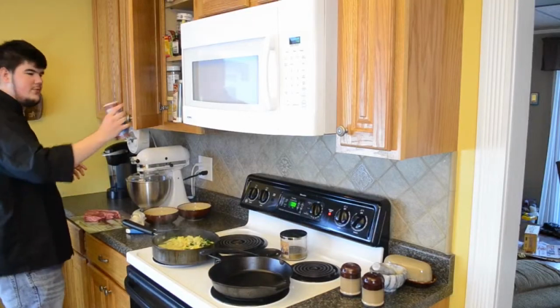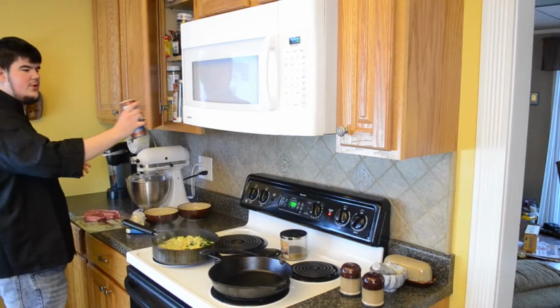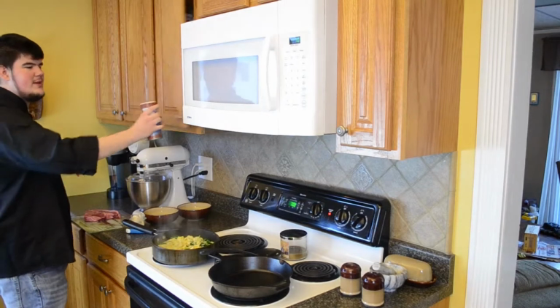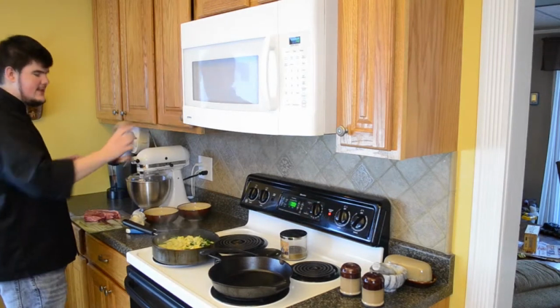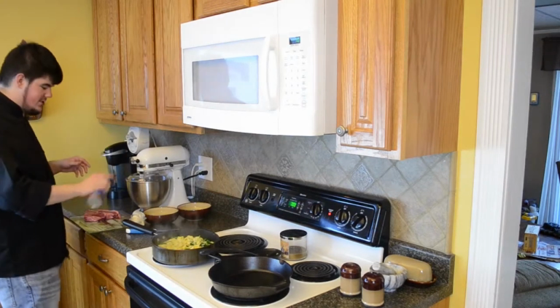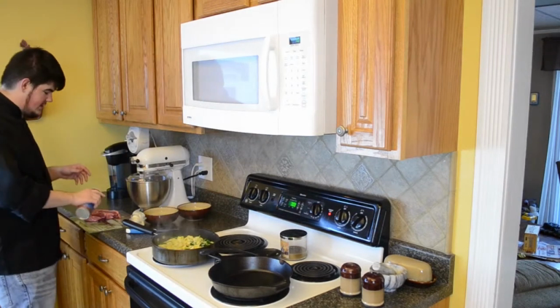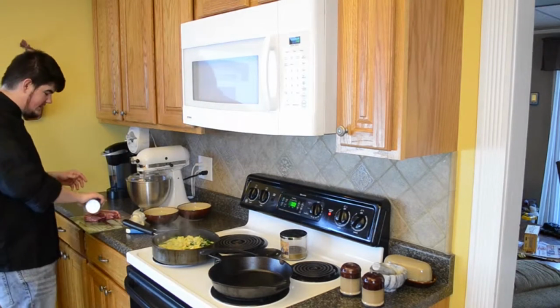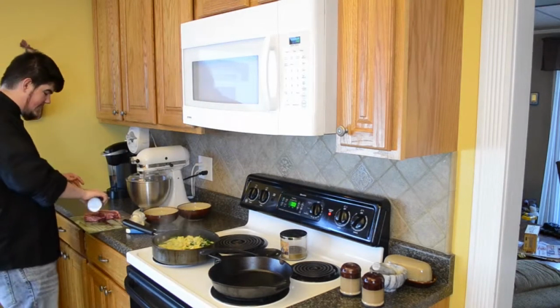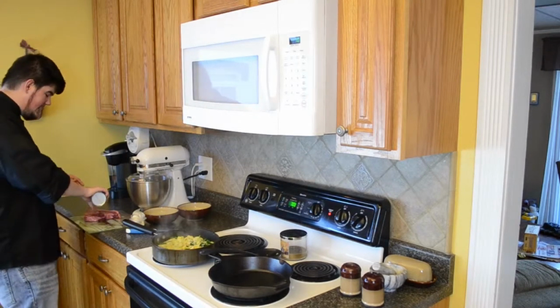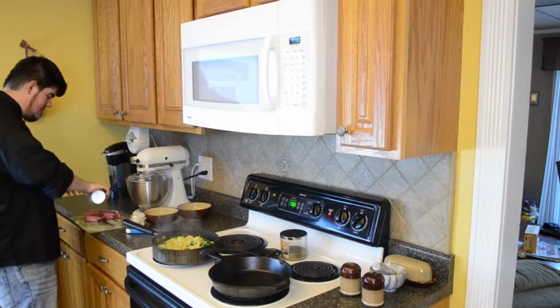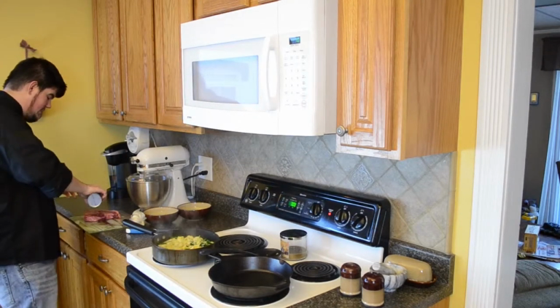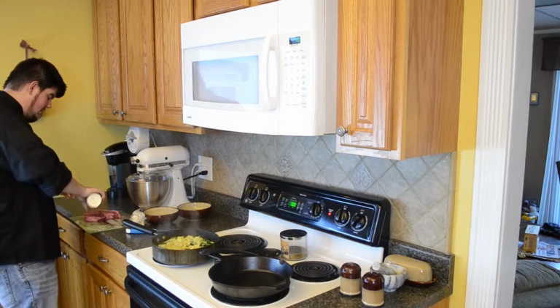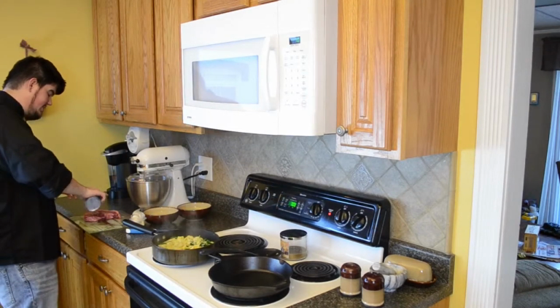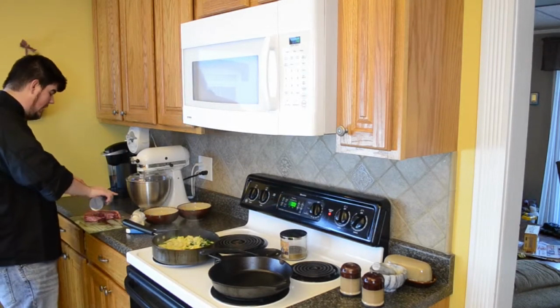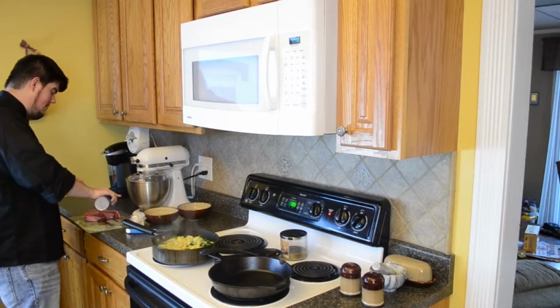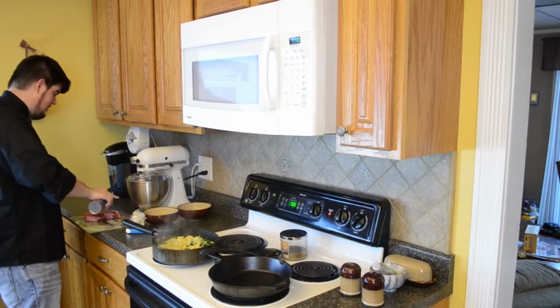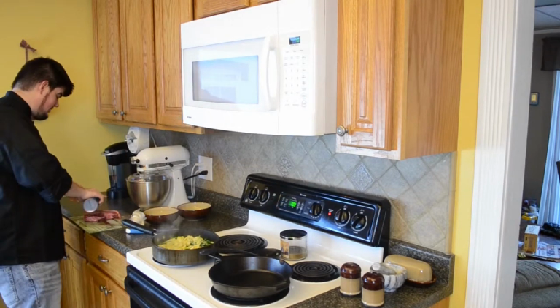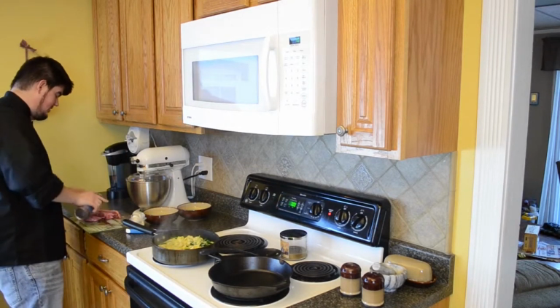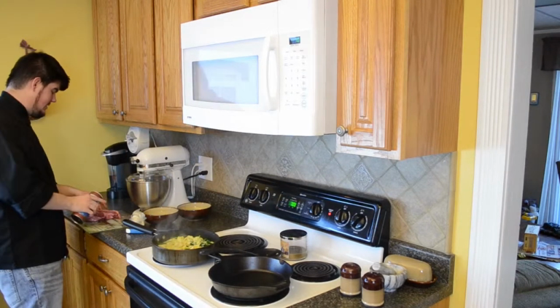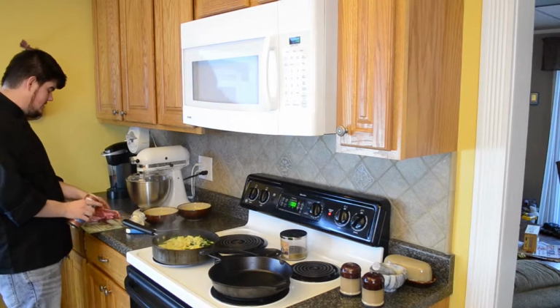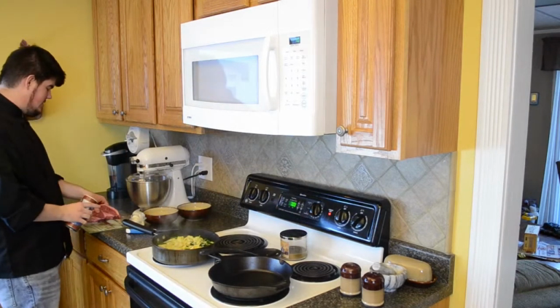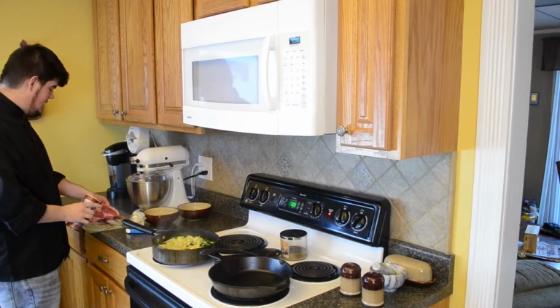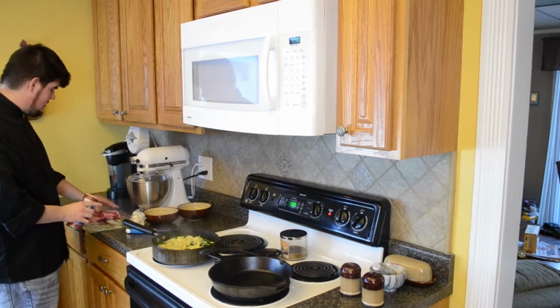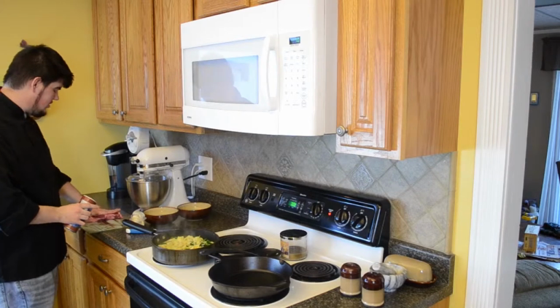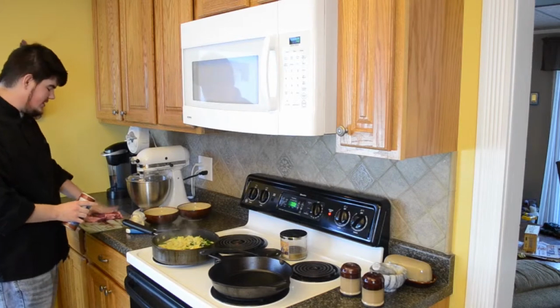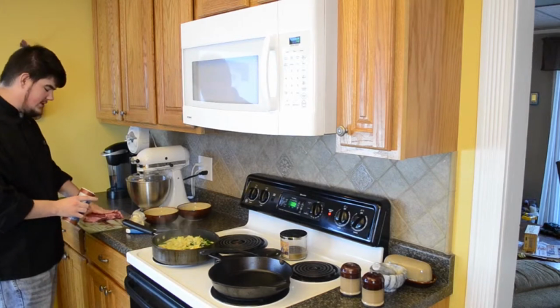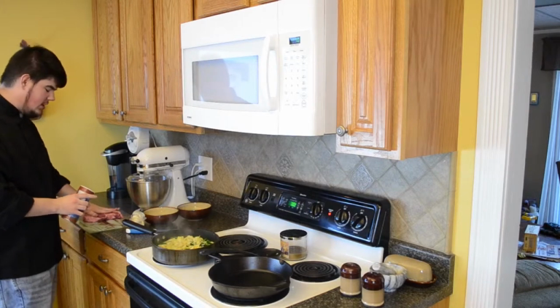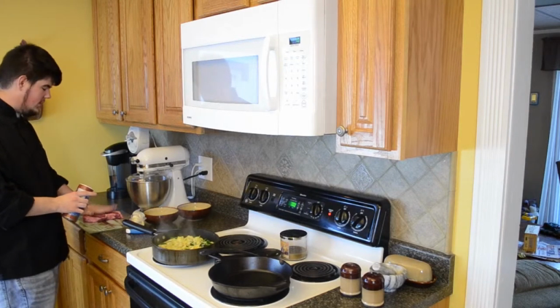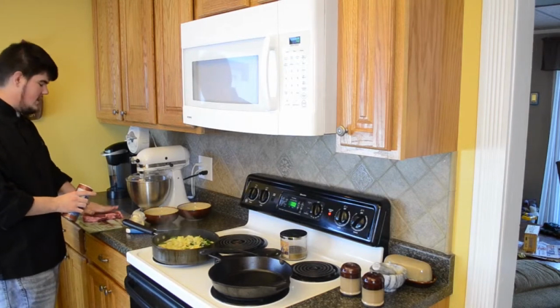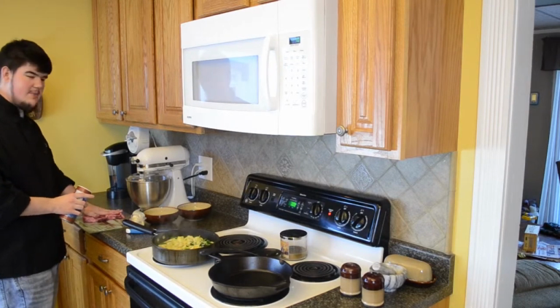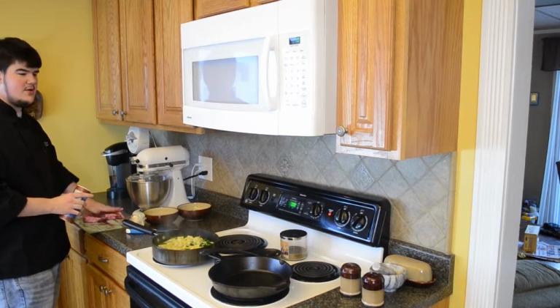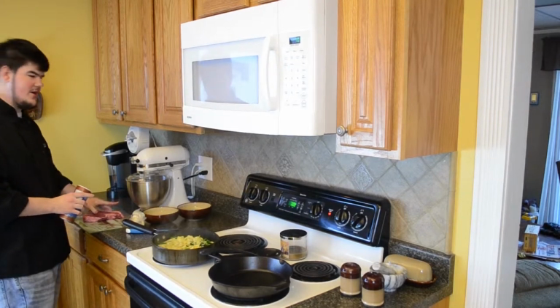You want to season your steak with just salt and pepper — that's all you need. And the coarser the salt and pepper, the better.